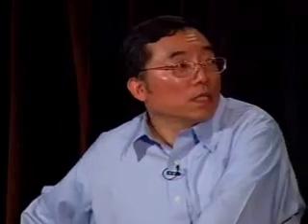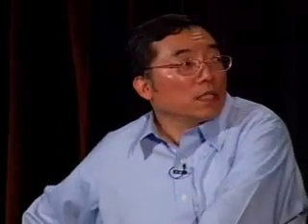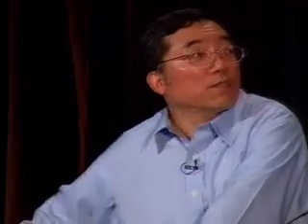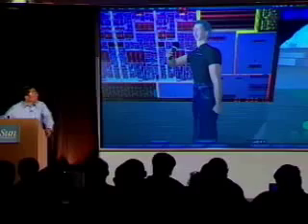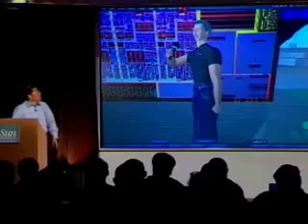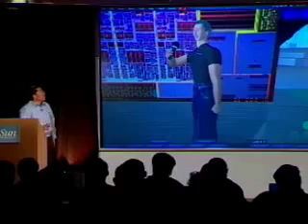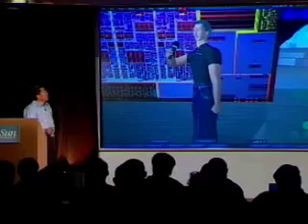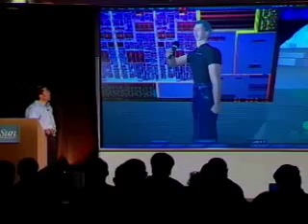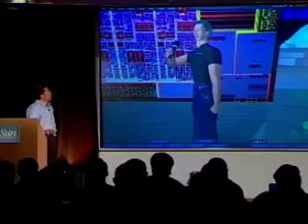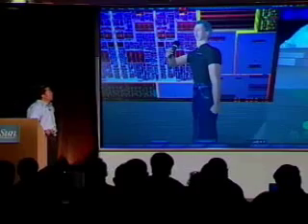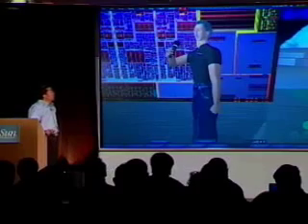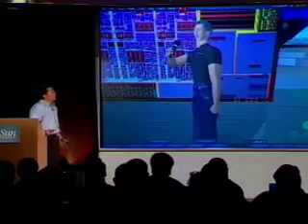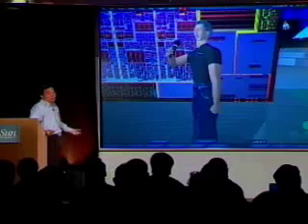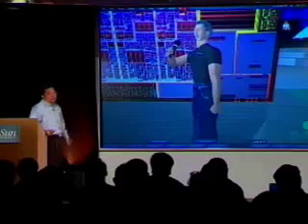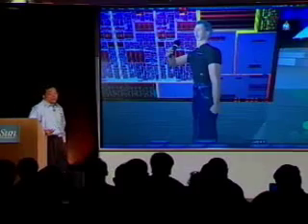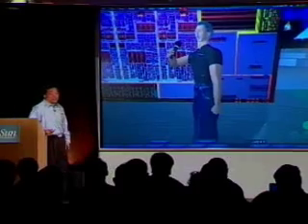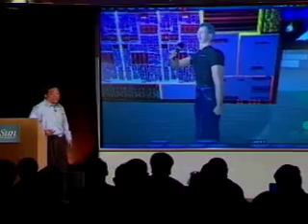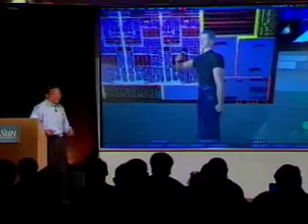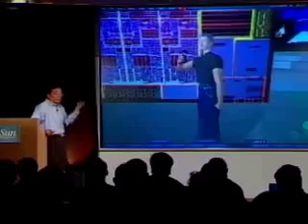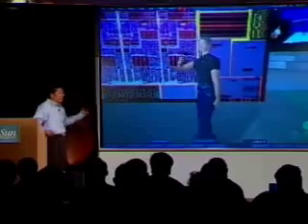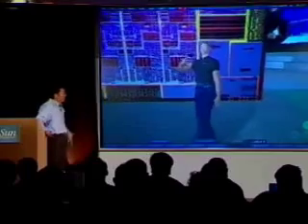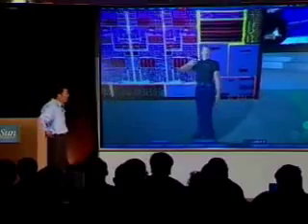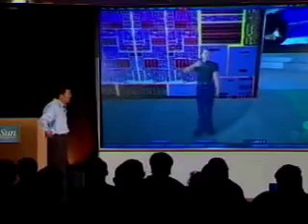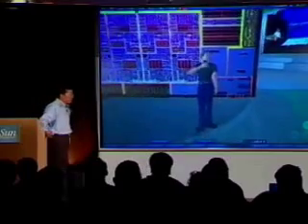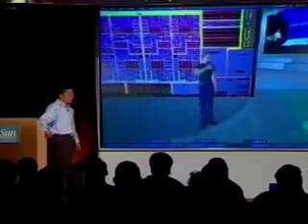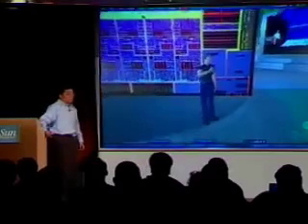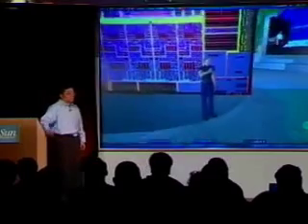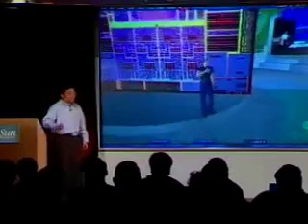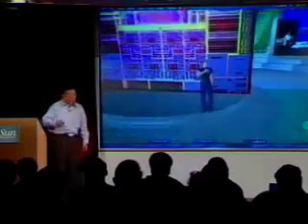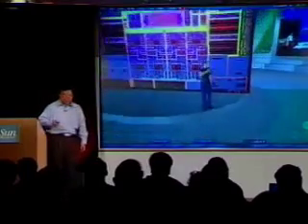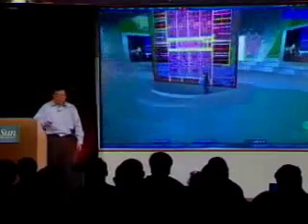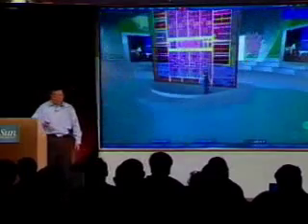Thanks for the tour, Rick. And now, quit playing and get back to your first life and work.